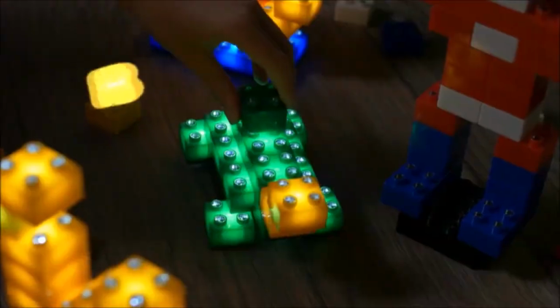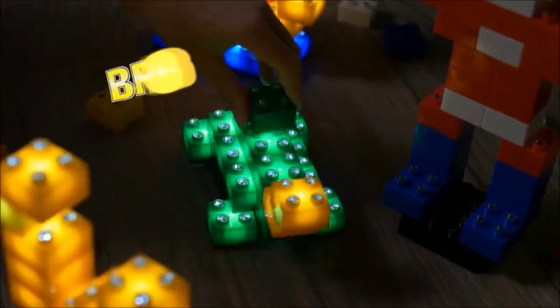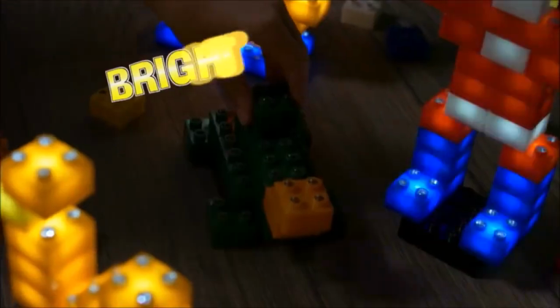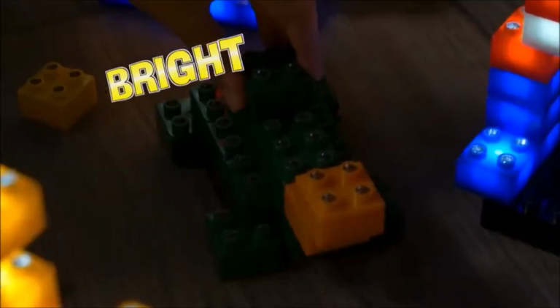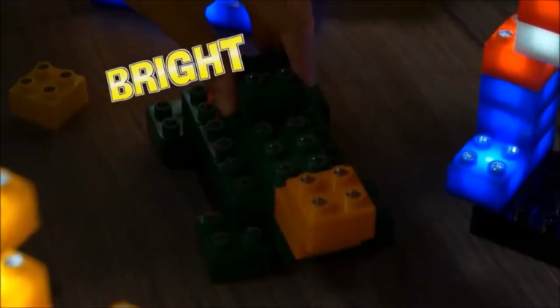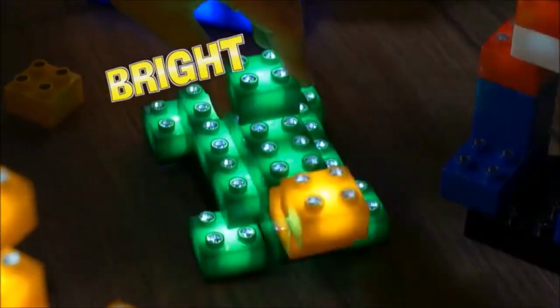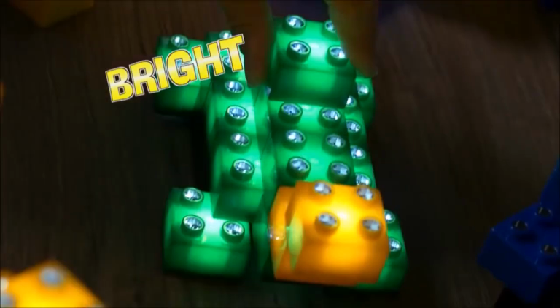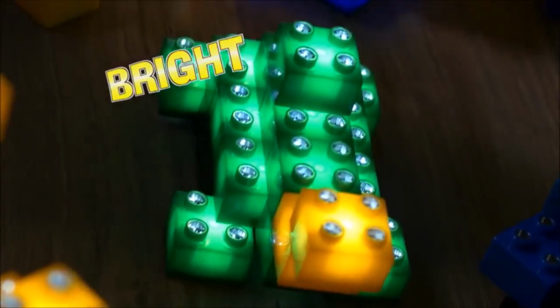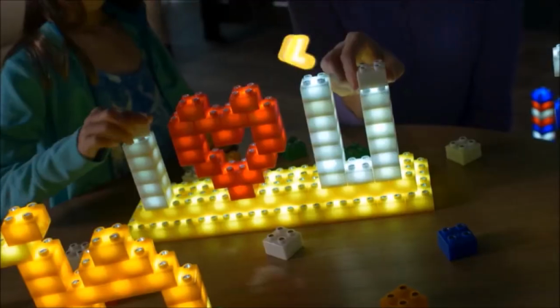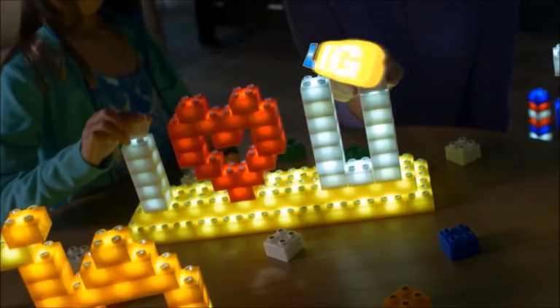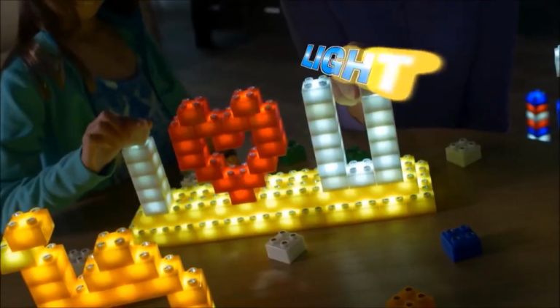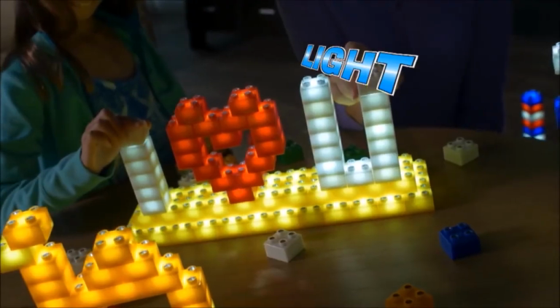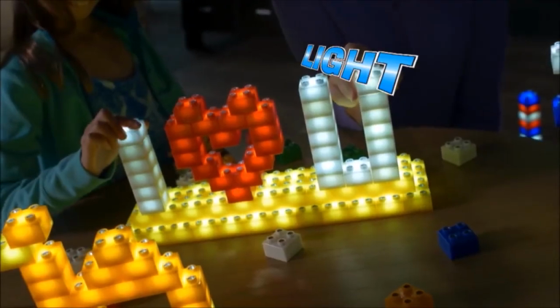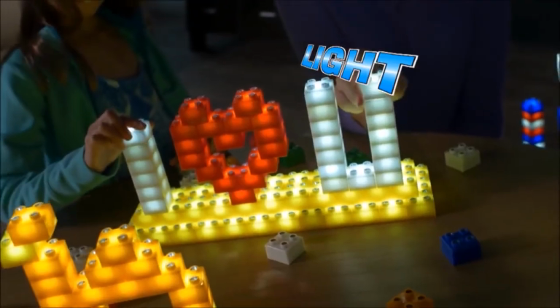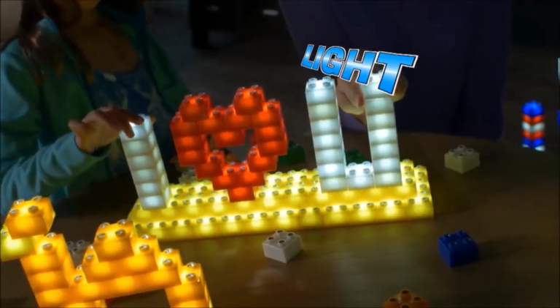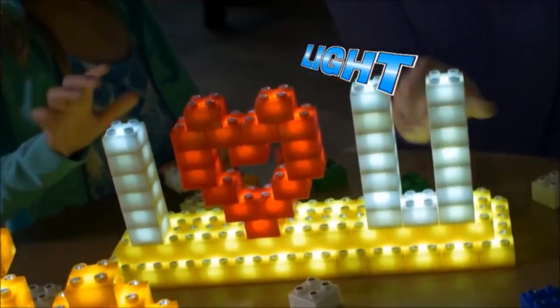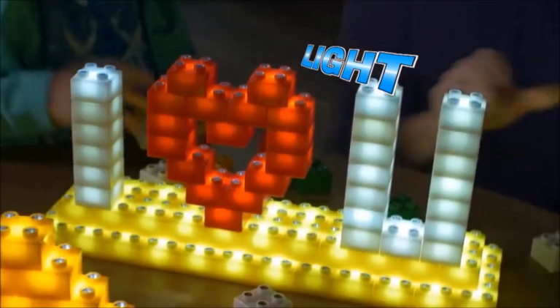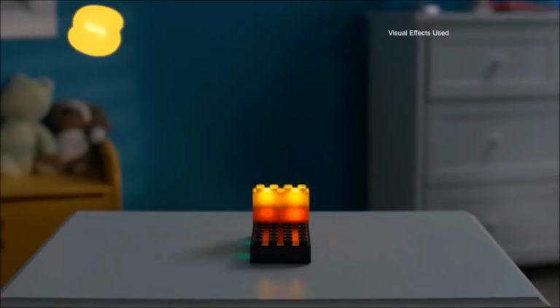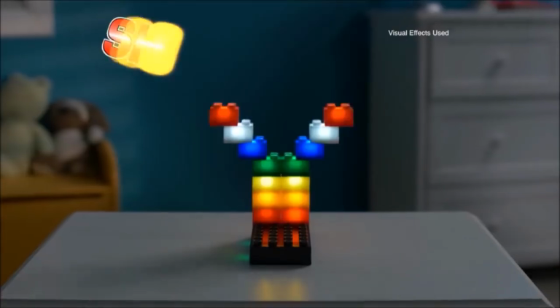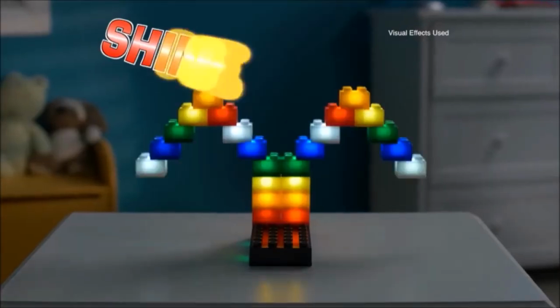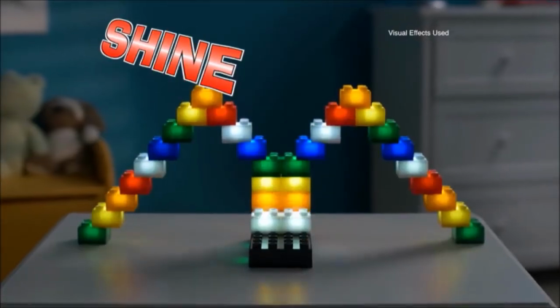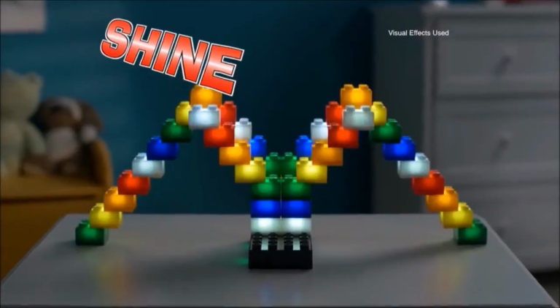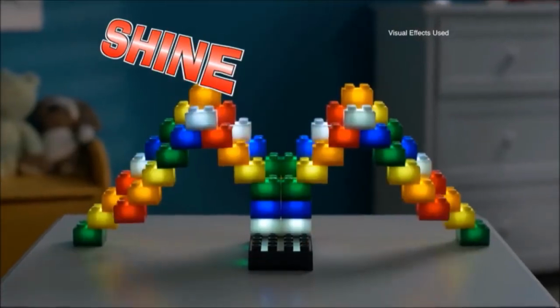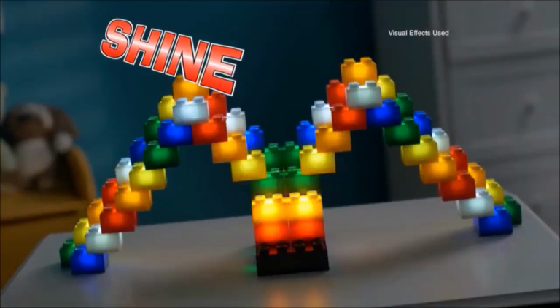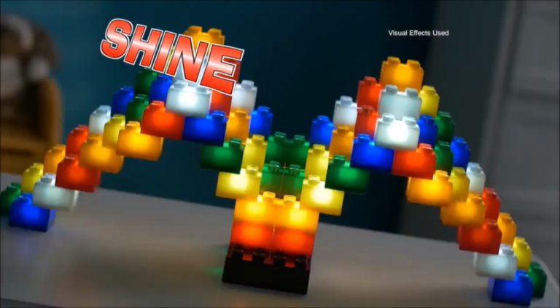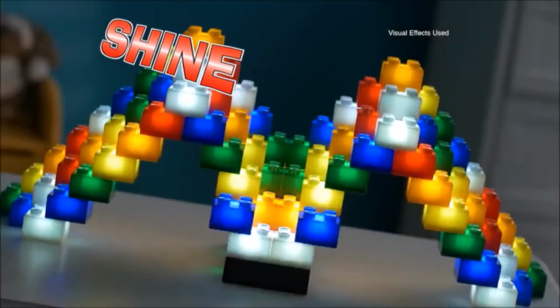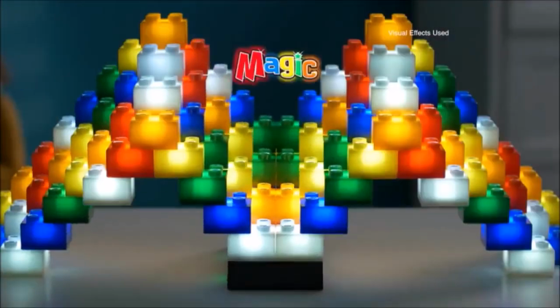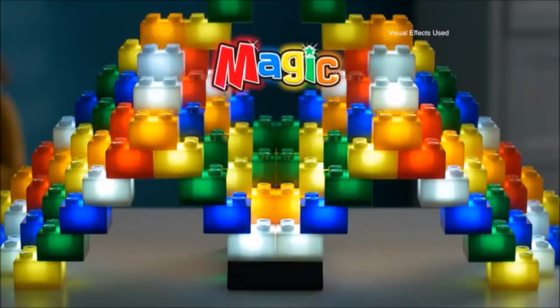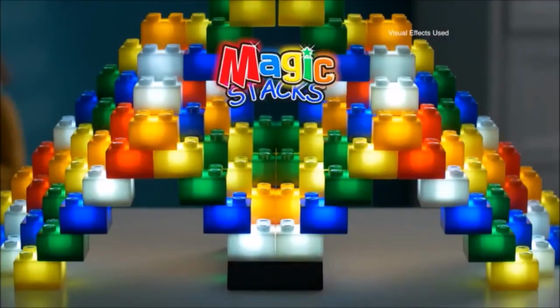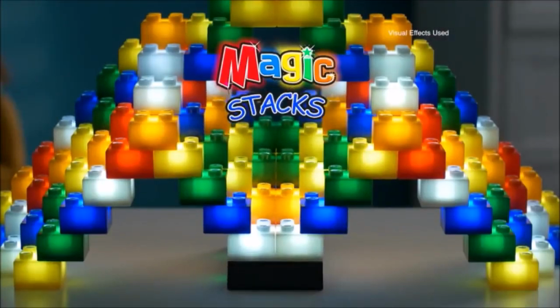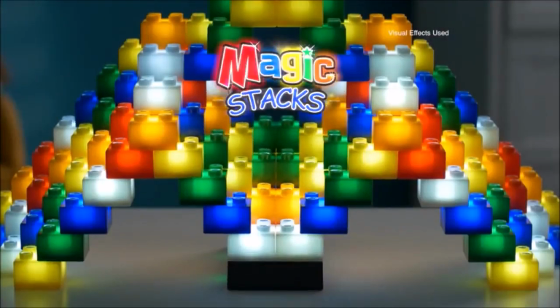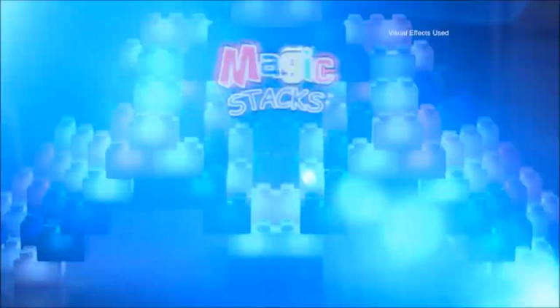Build it super bright, colored blocks of light, shining to the max — Magic Stacks!